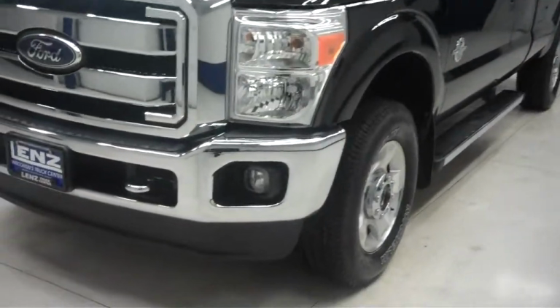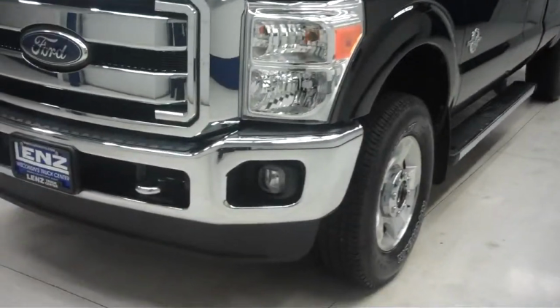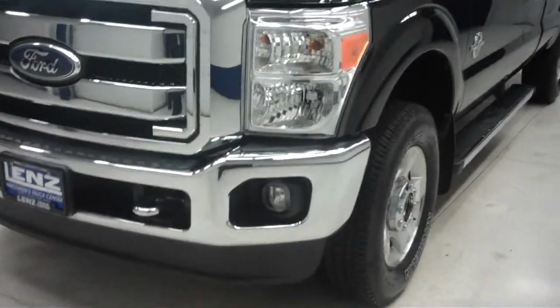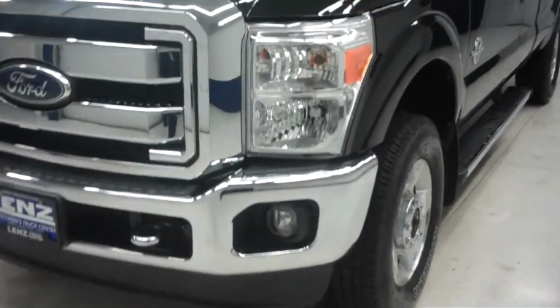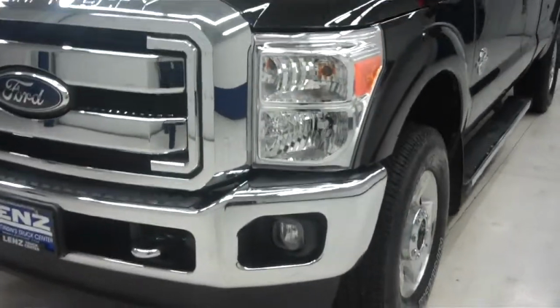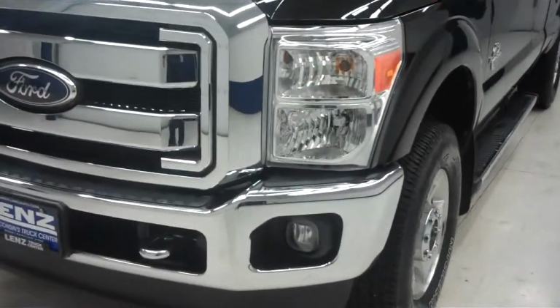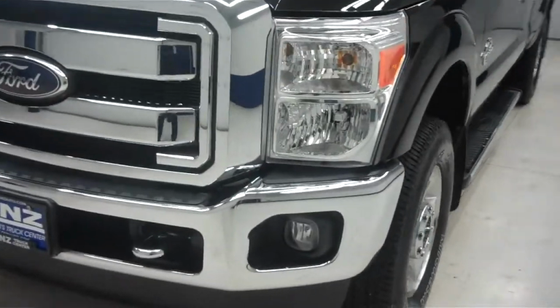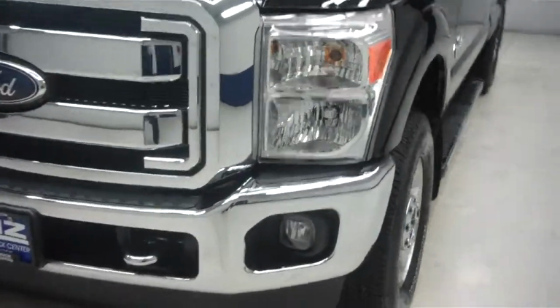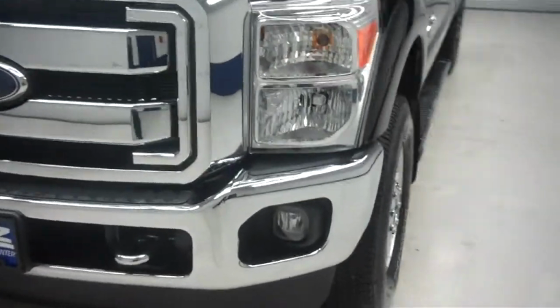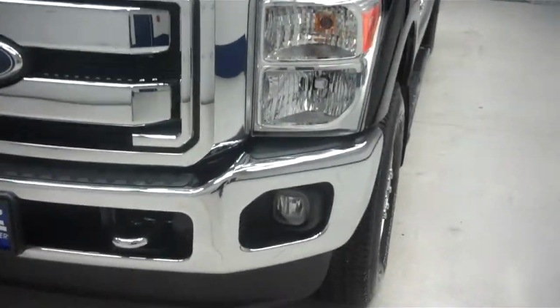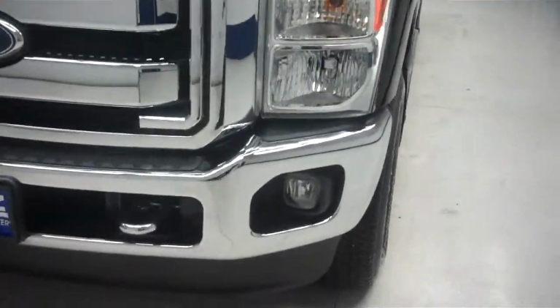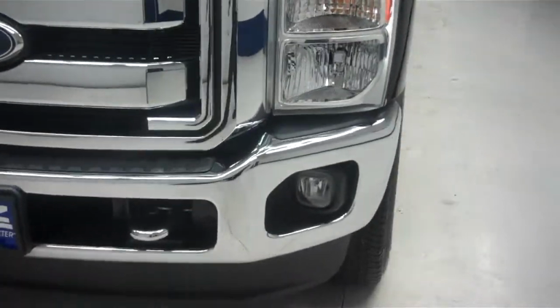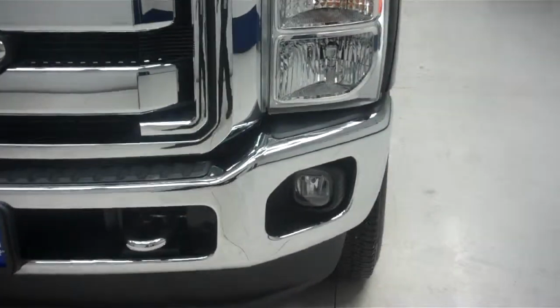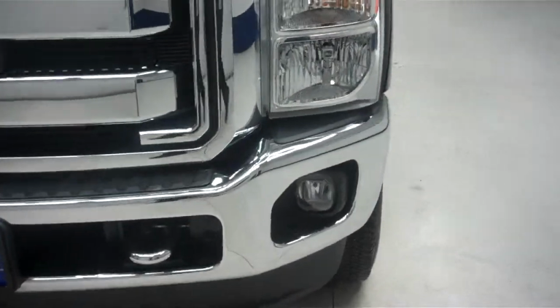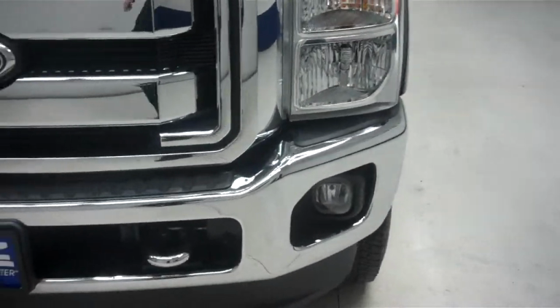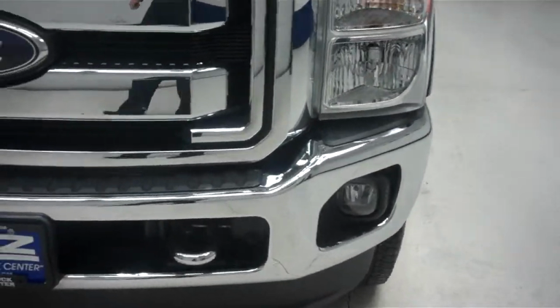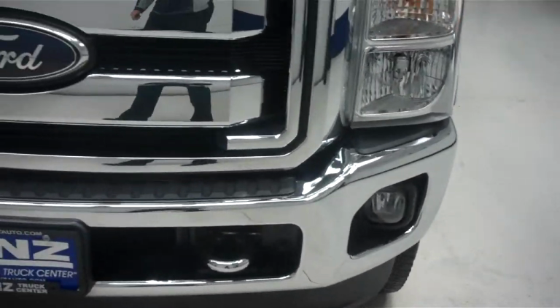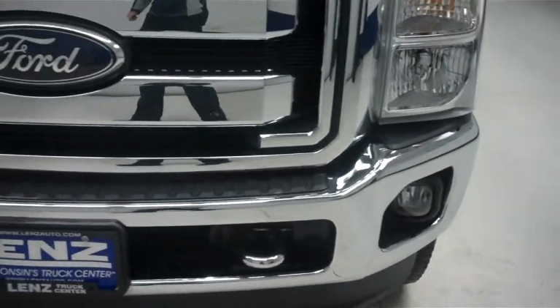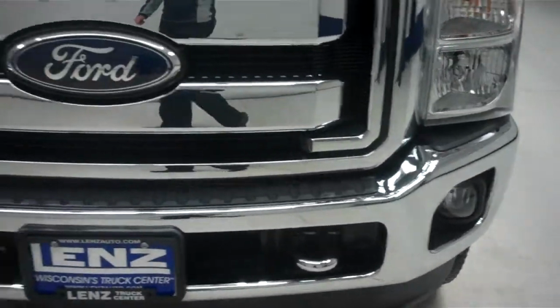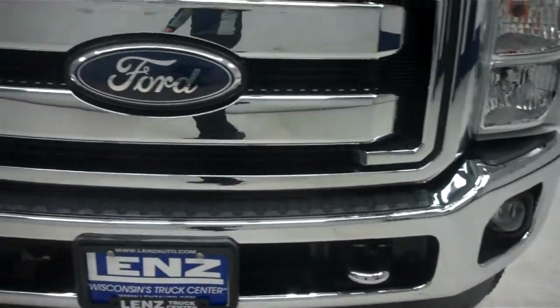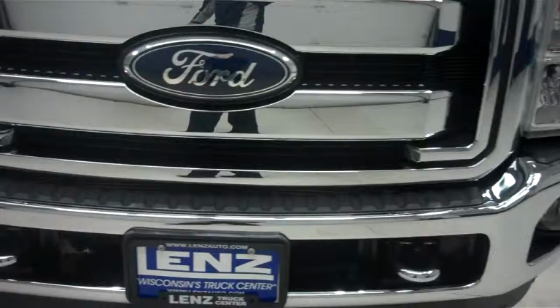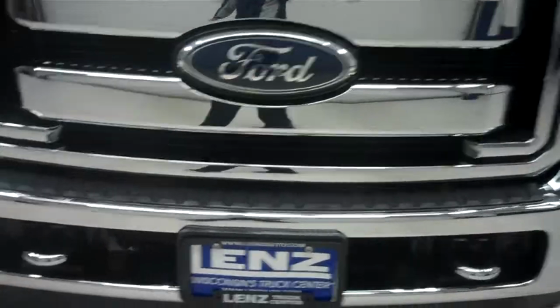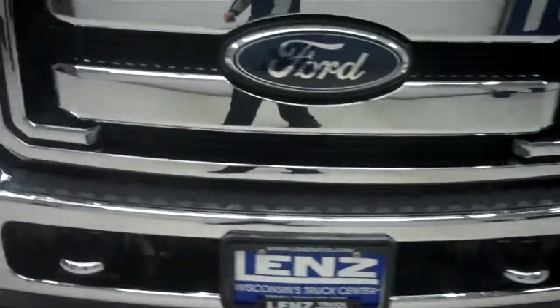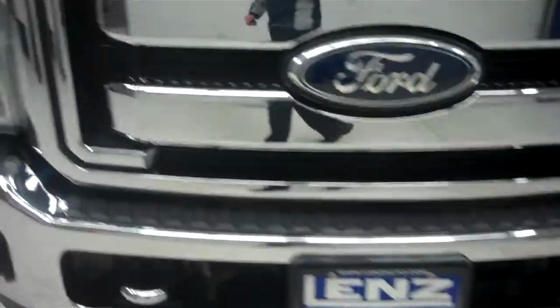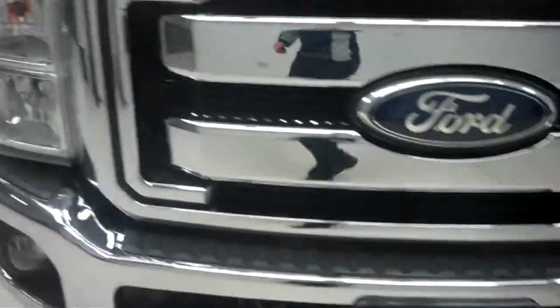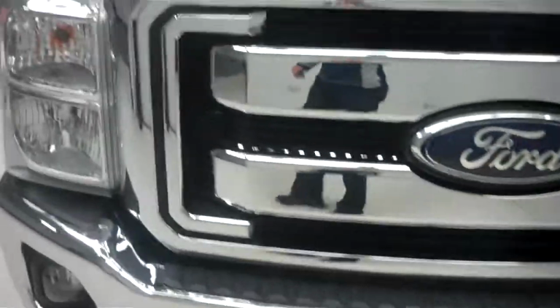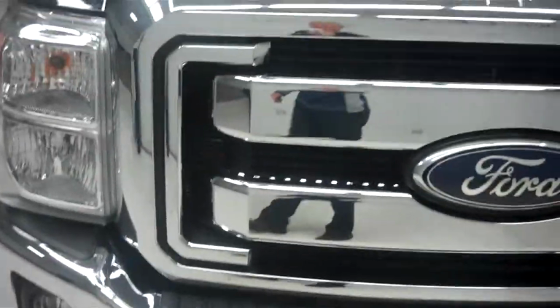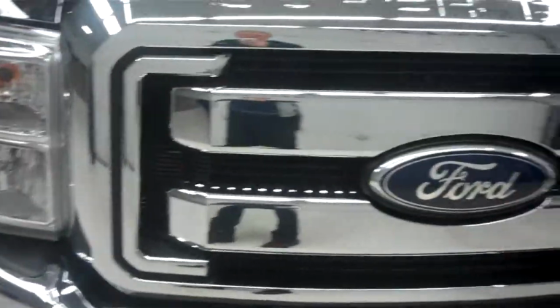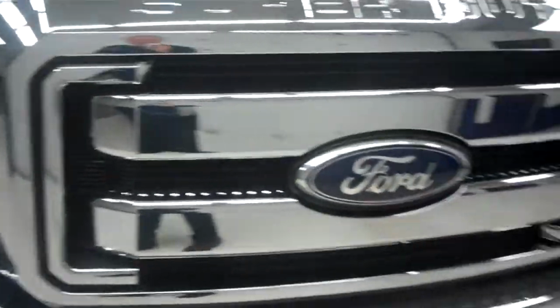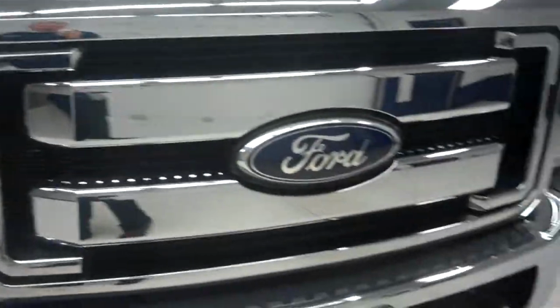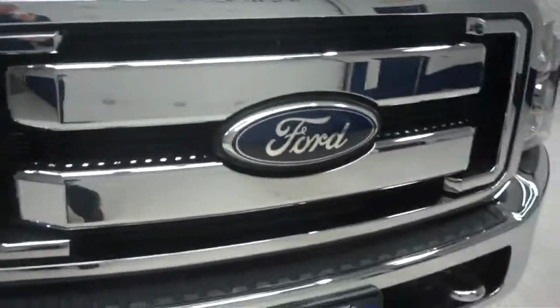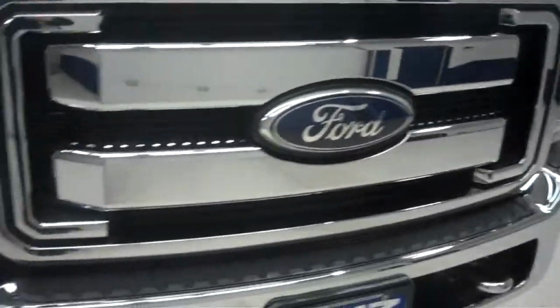As you can see, it has a chrome front grill with factory front bumper, fog lights, and tow hooks. Very clean front area.